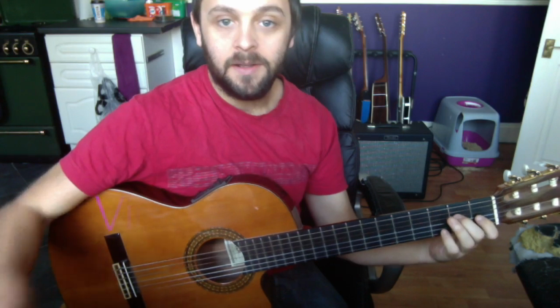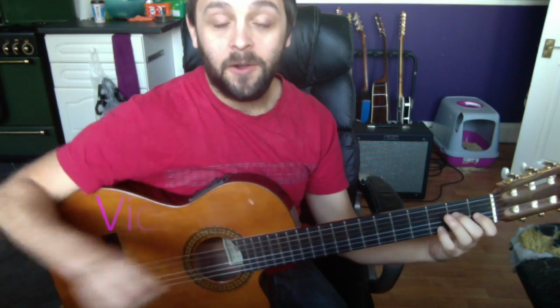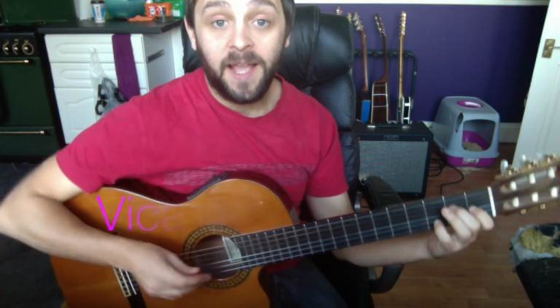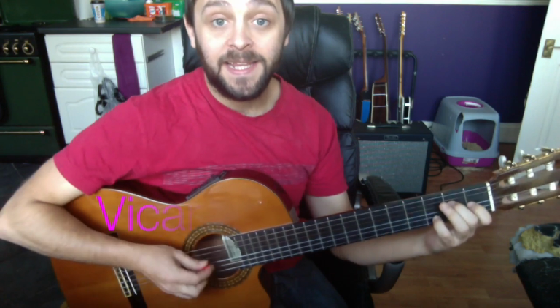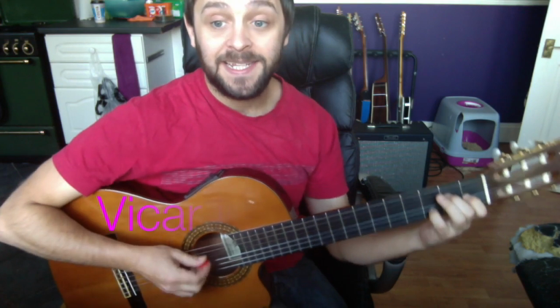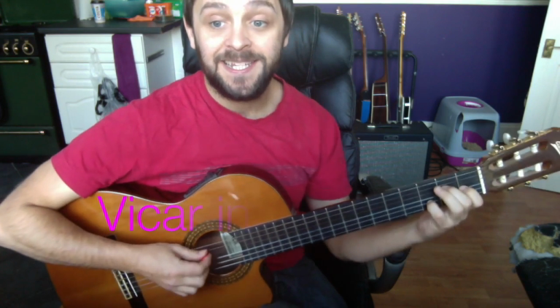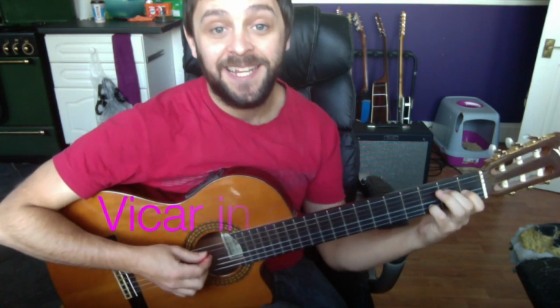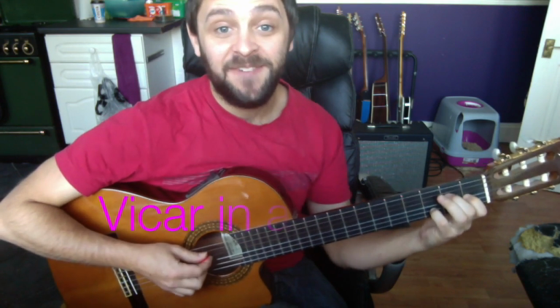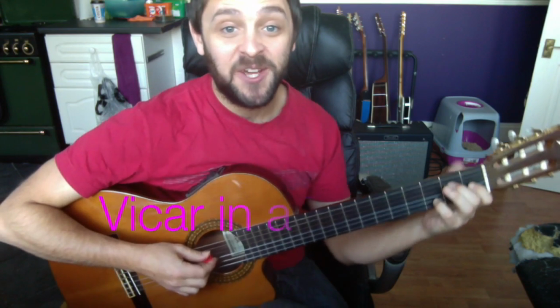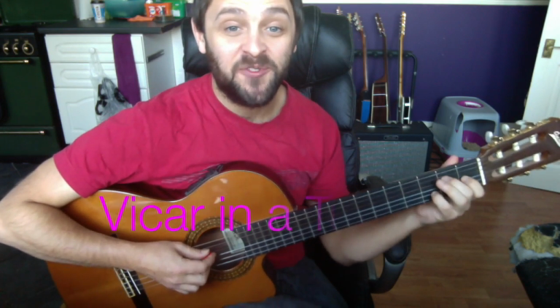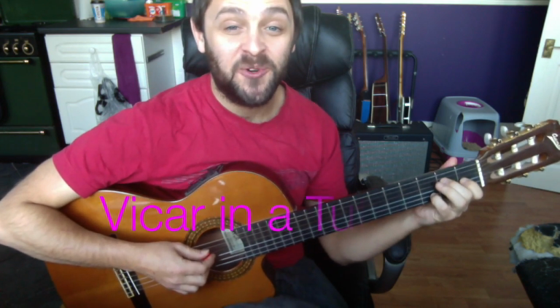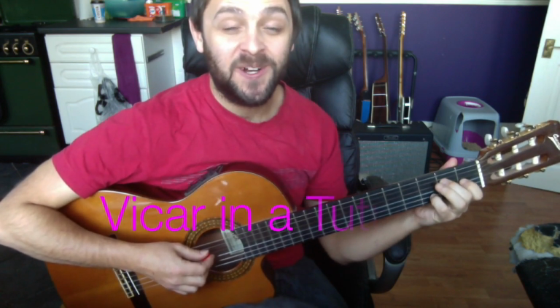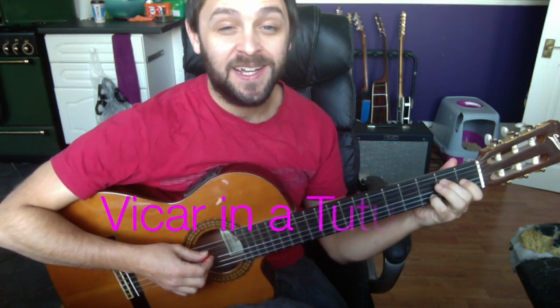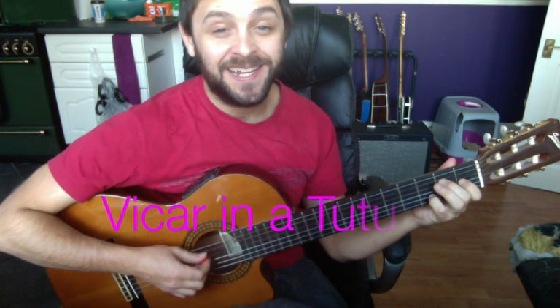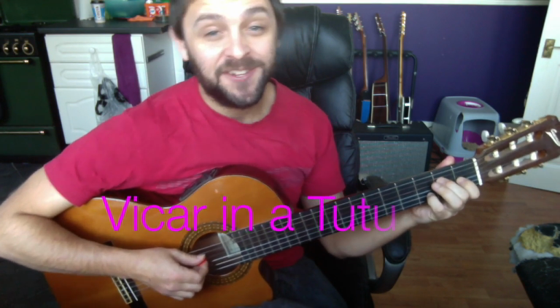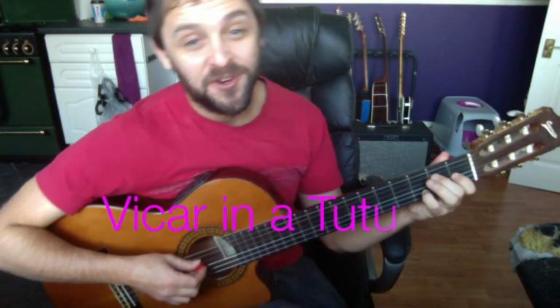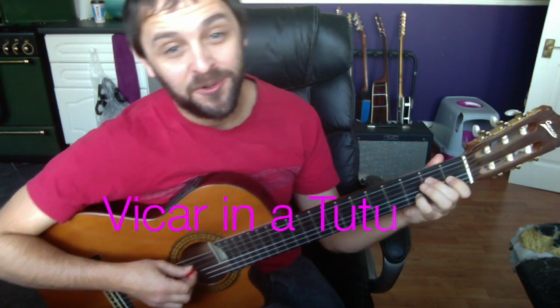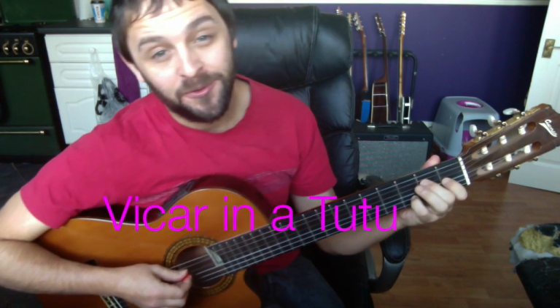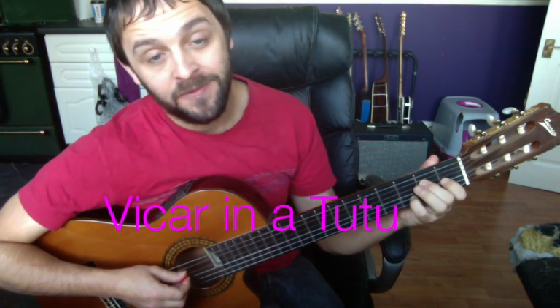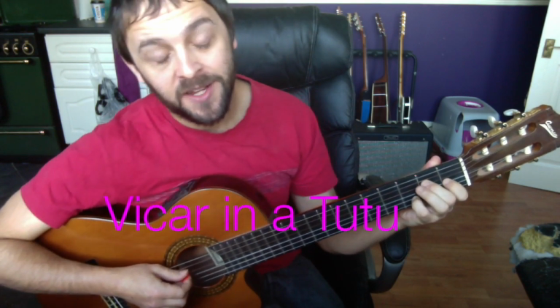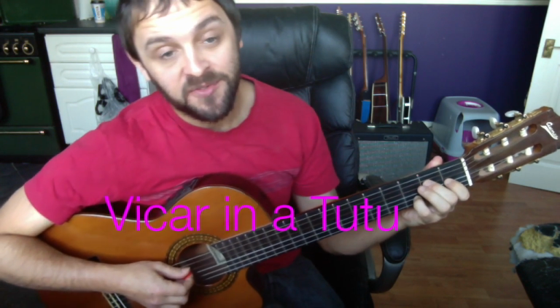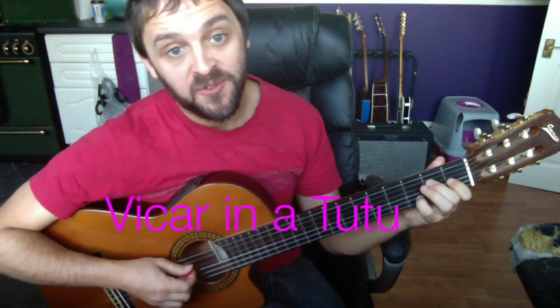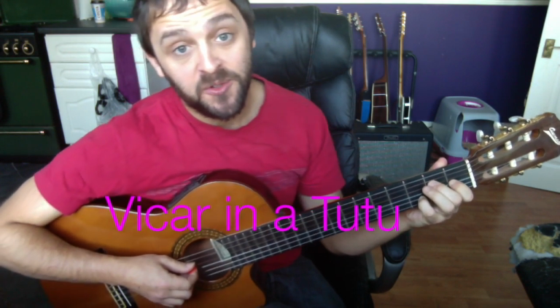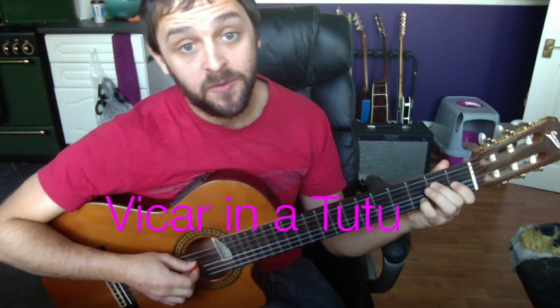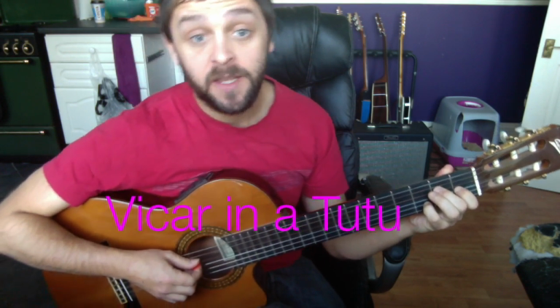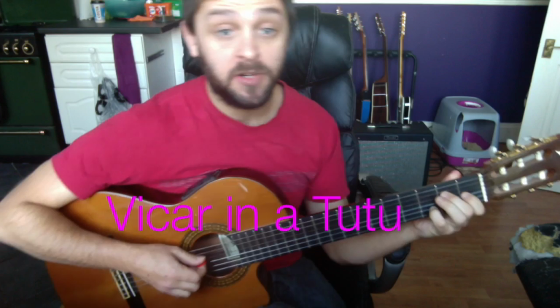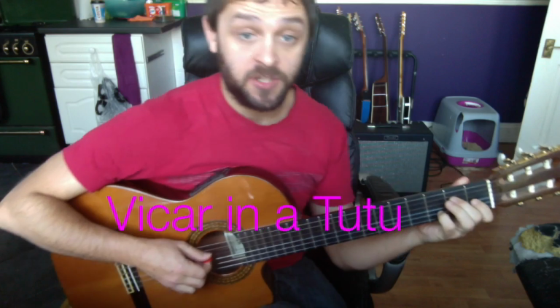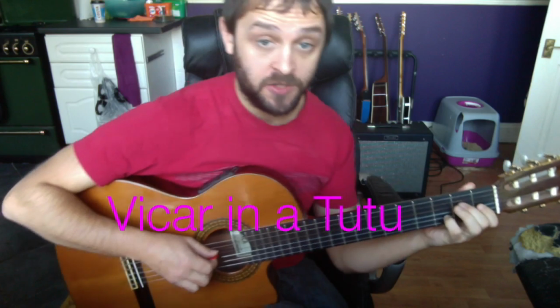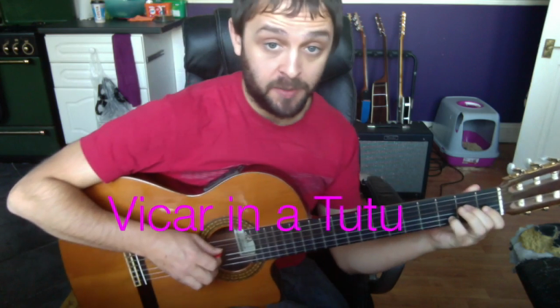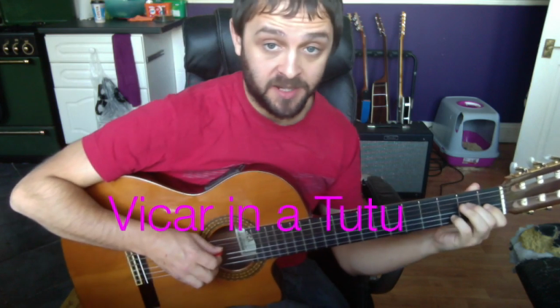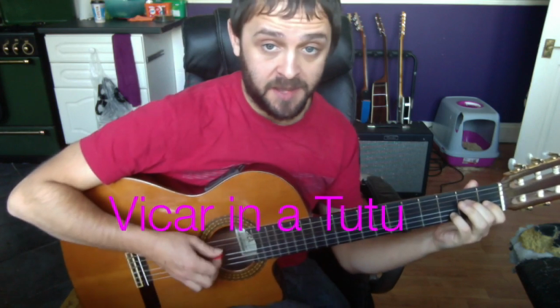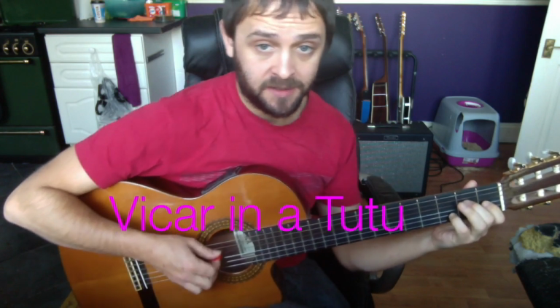Okay, this is the video for the intro verse riff to Vicar in a Tutu by The Smiths.